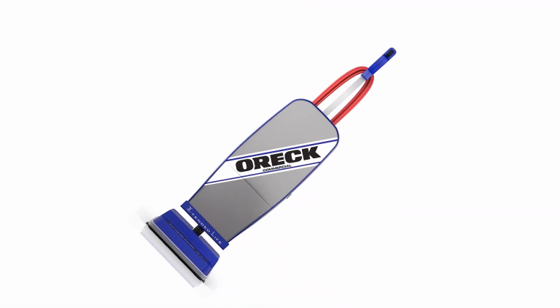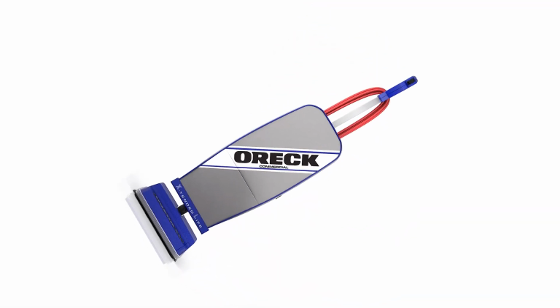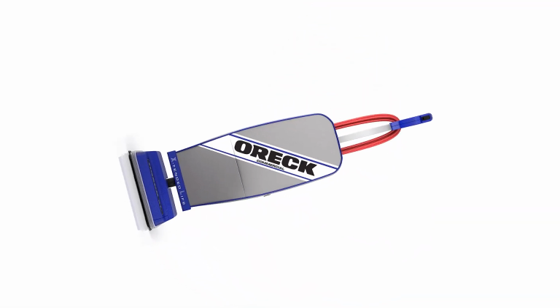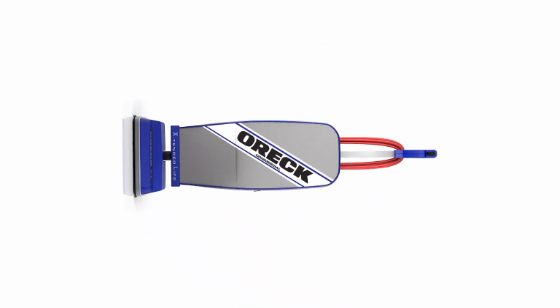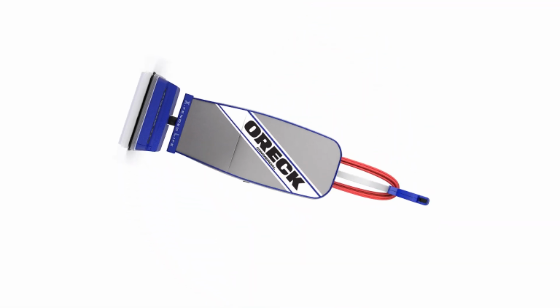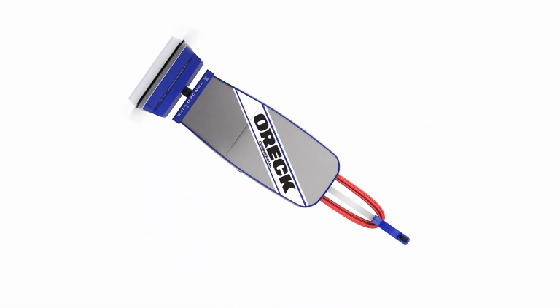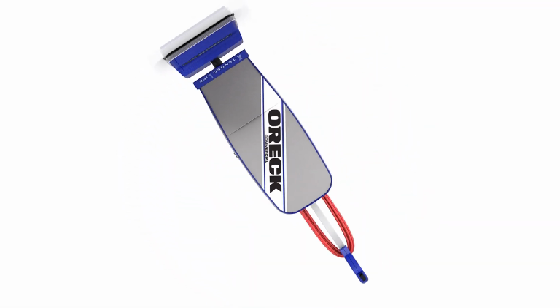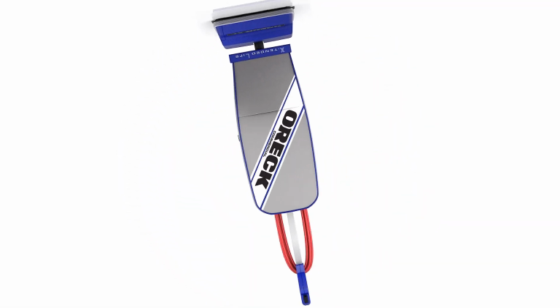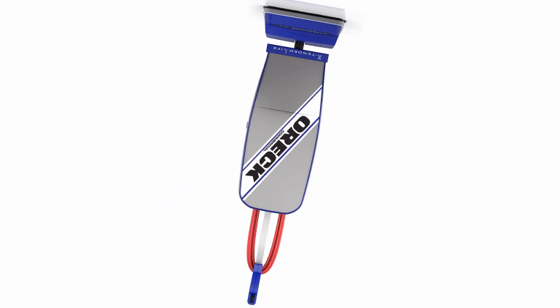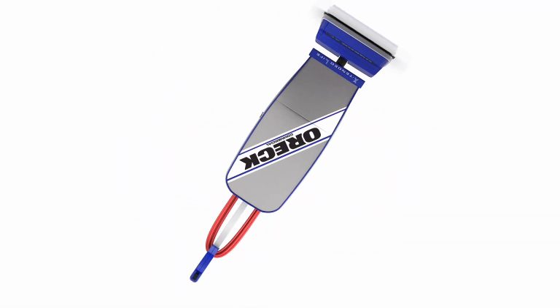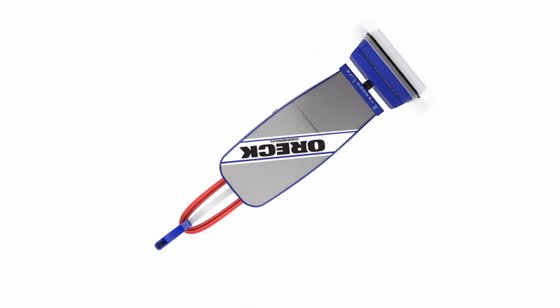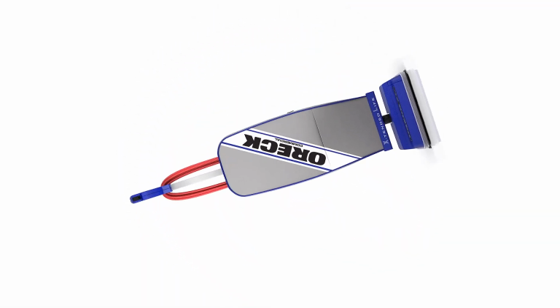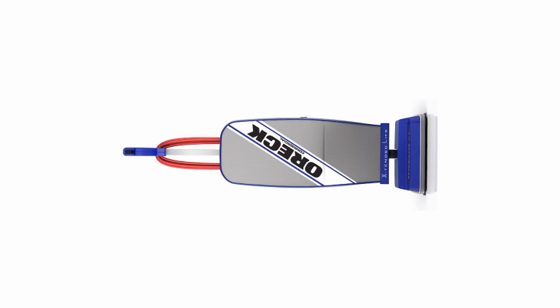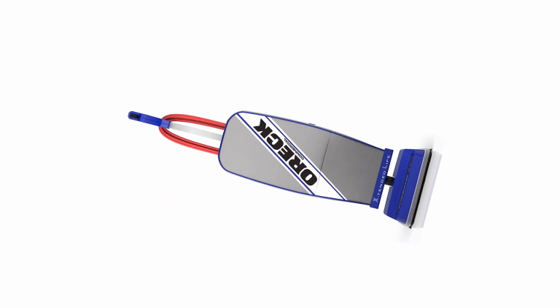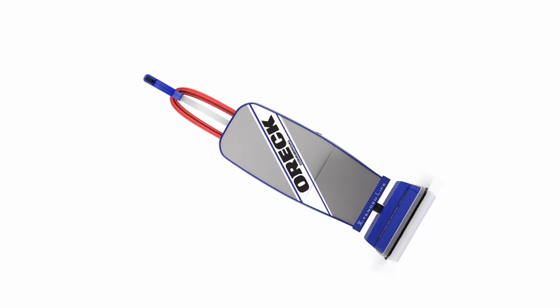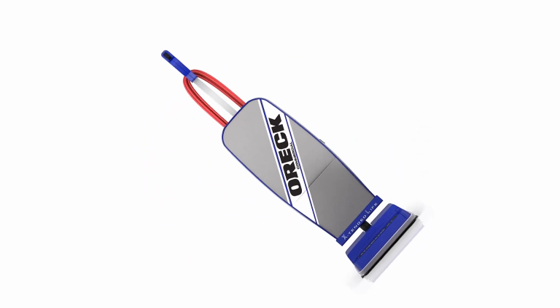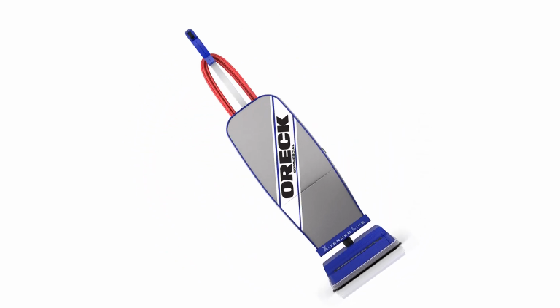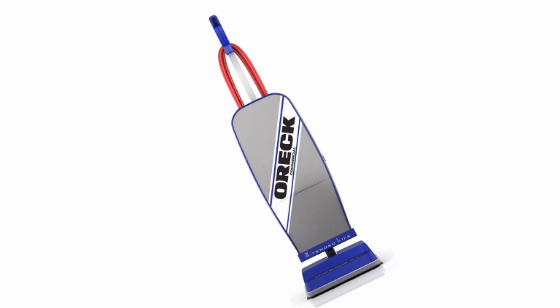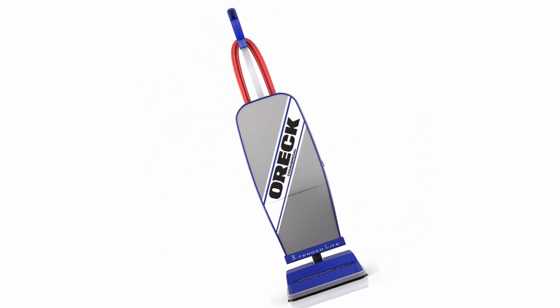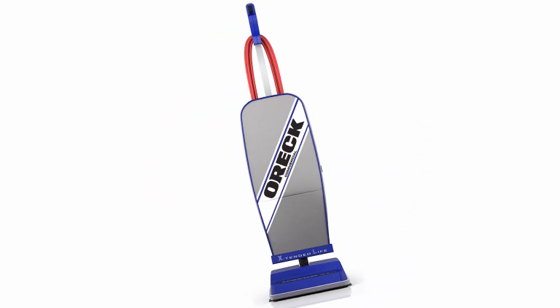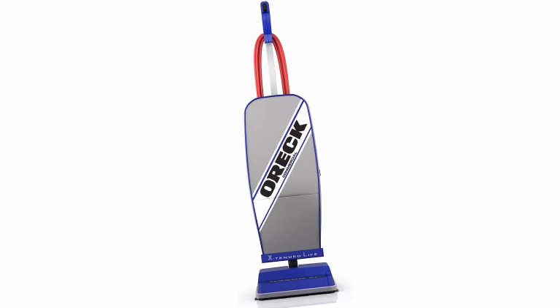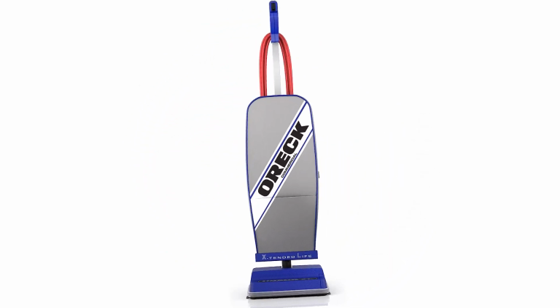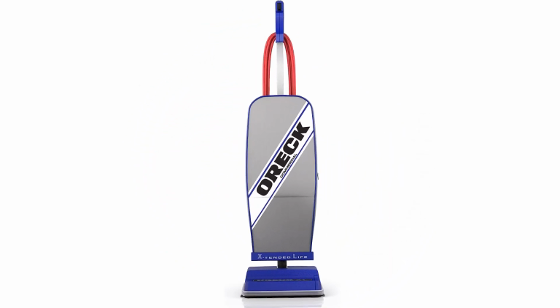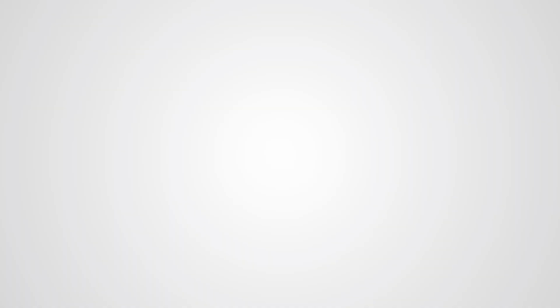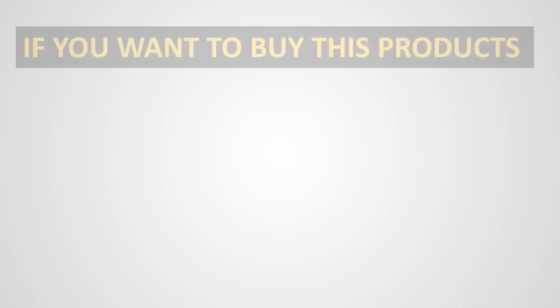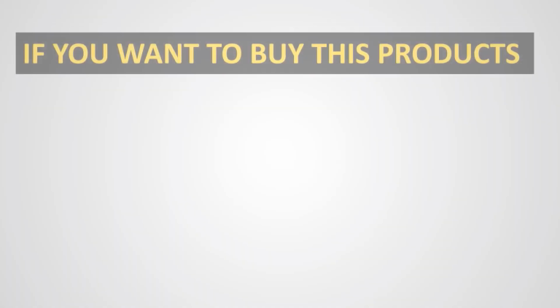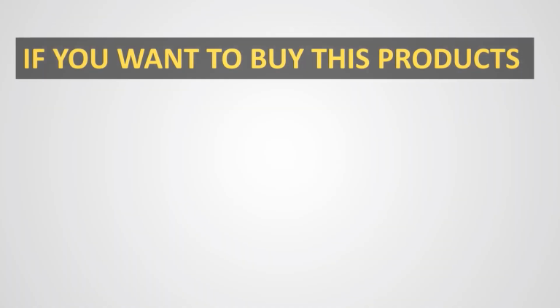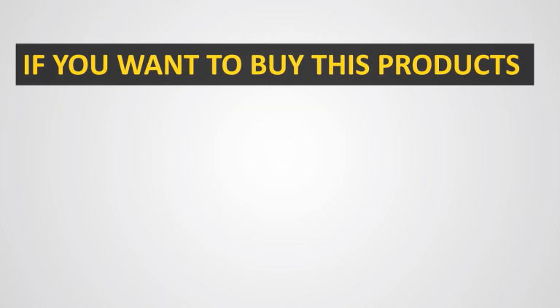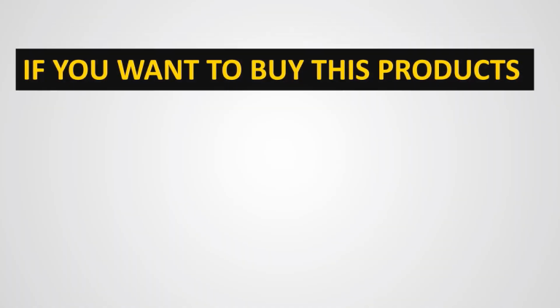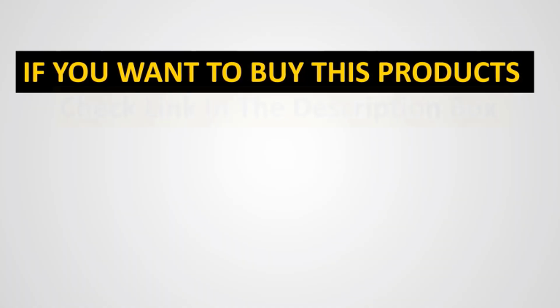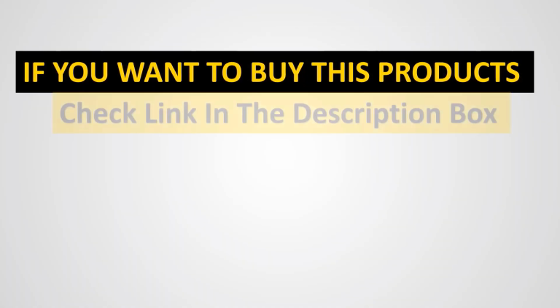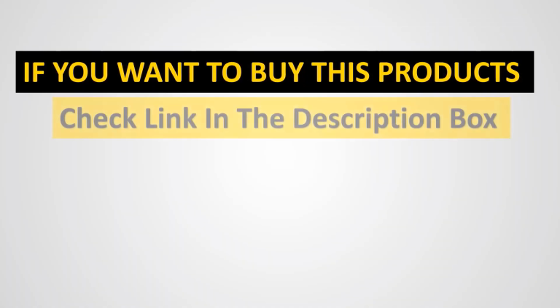But it can still be a great fit for the average home too. Thank you.